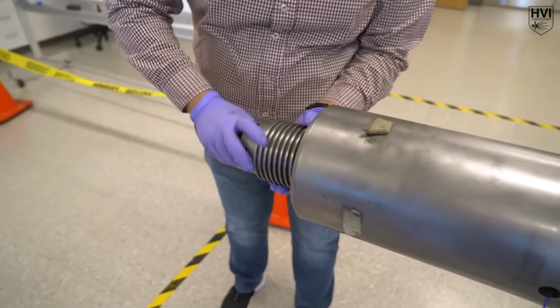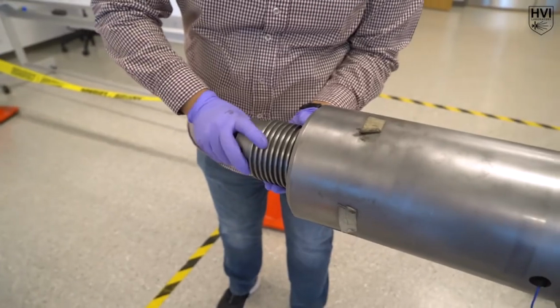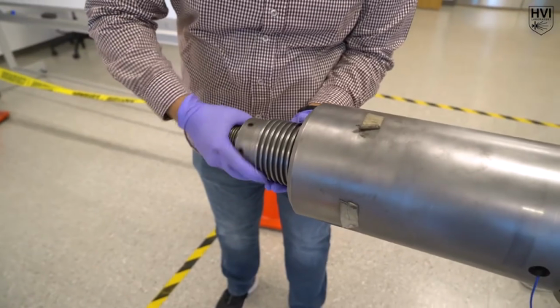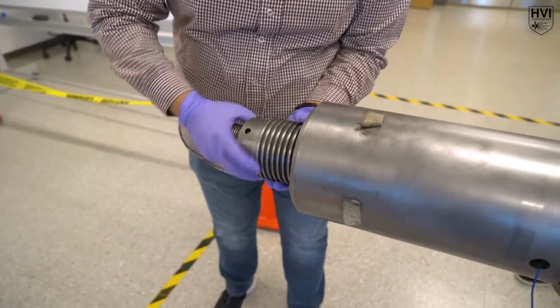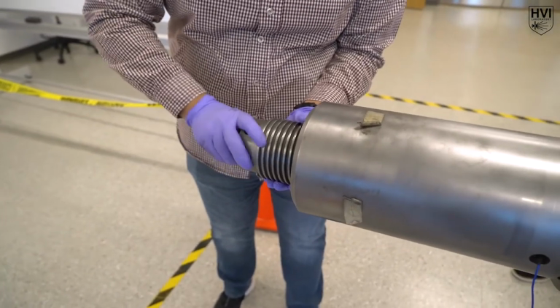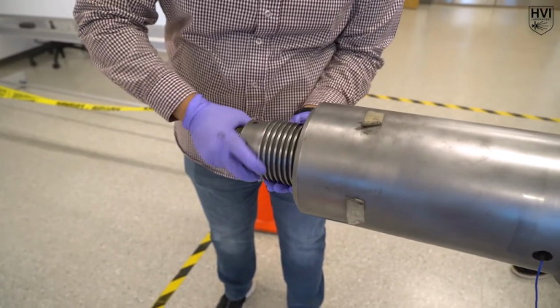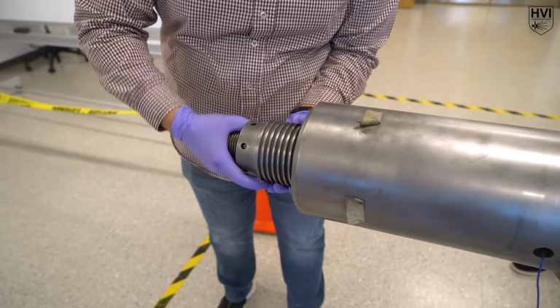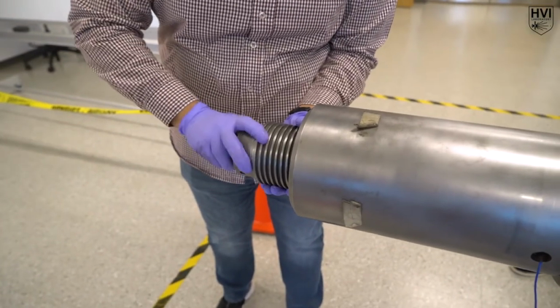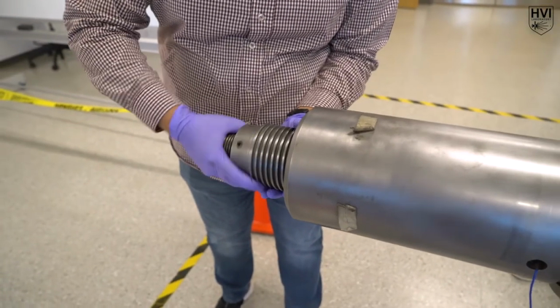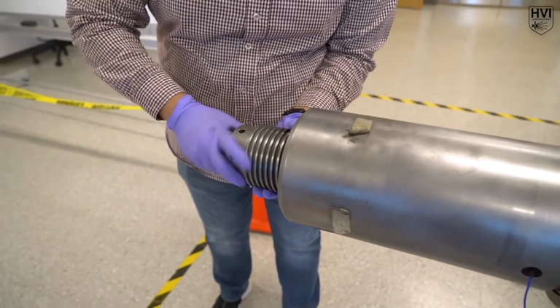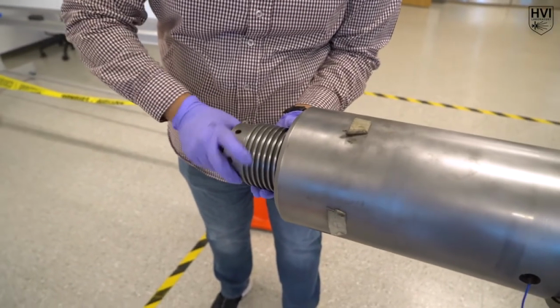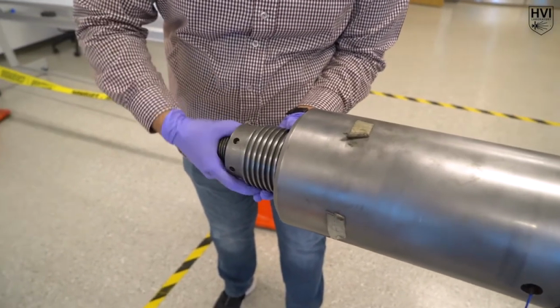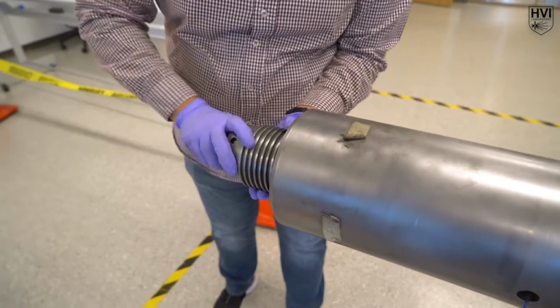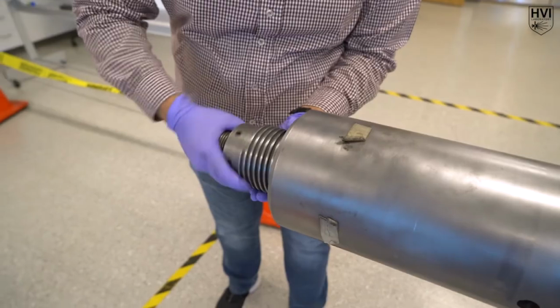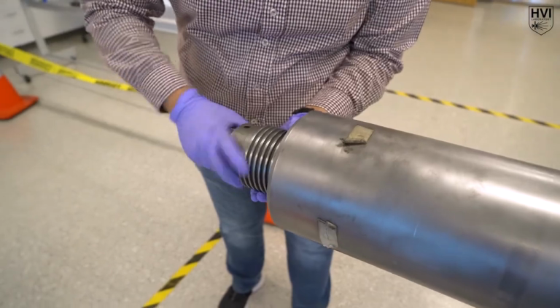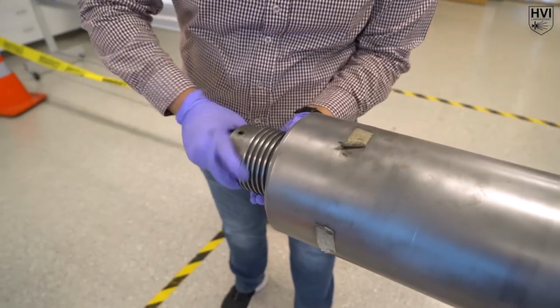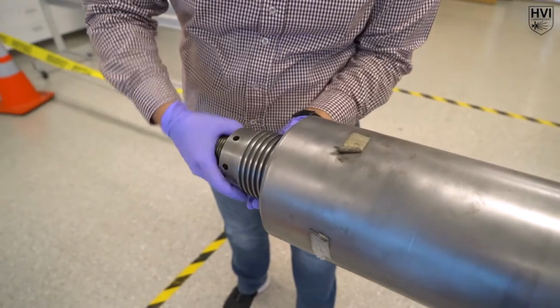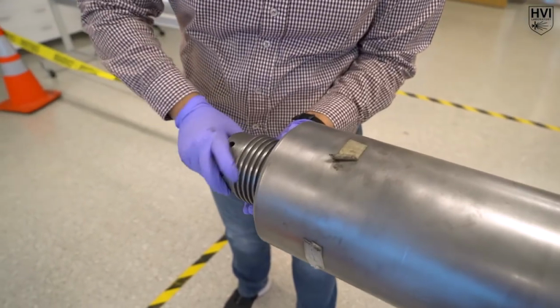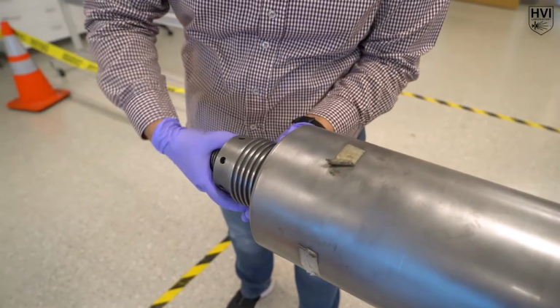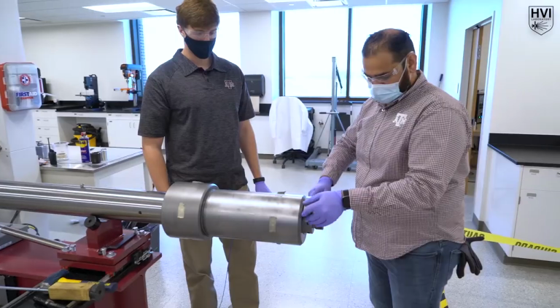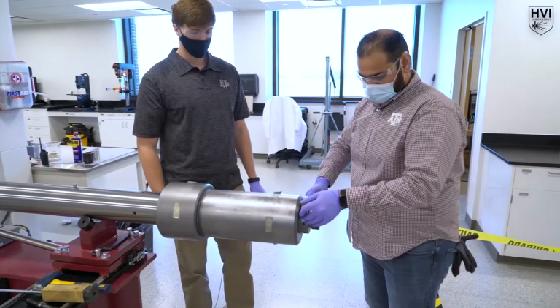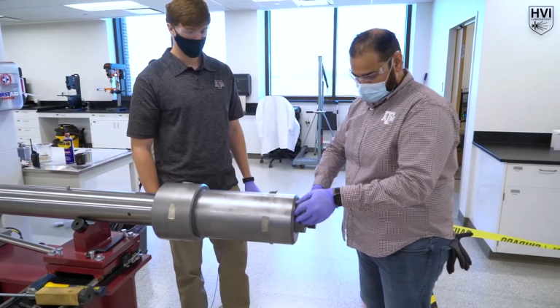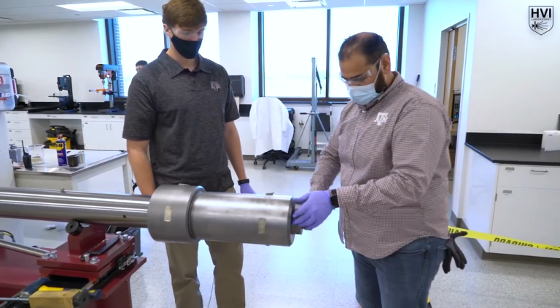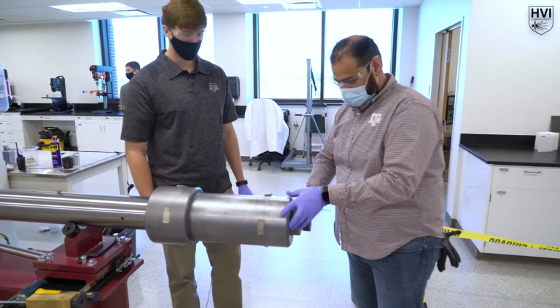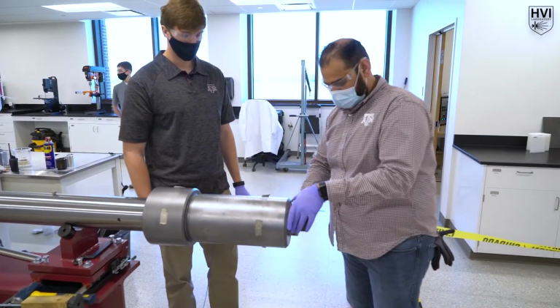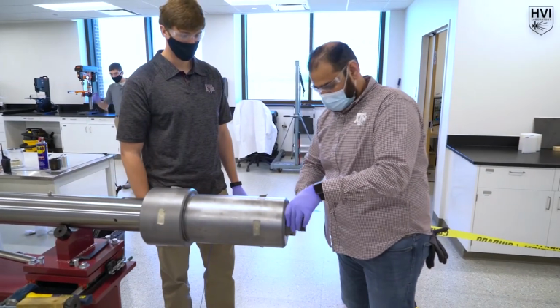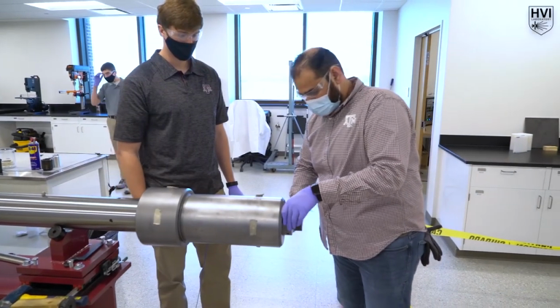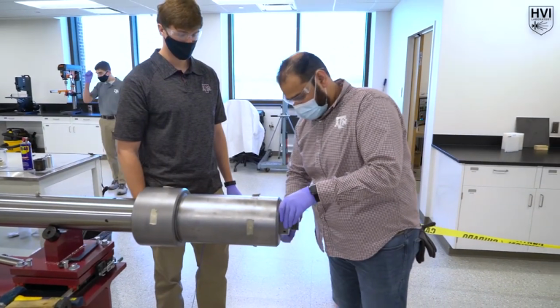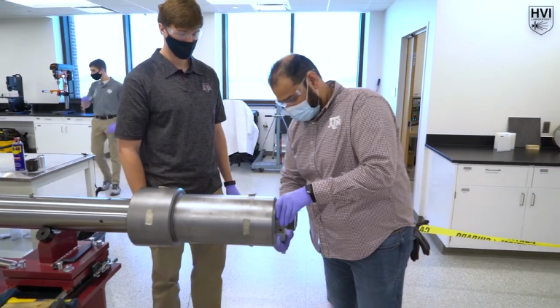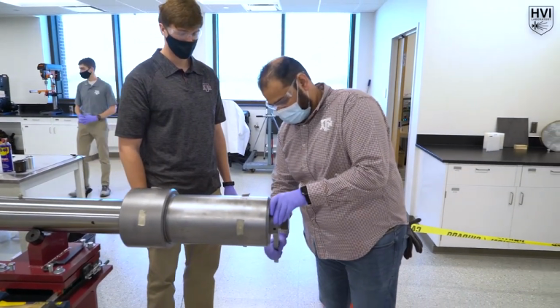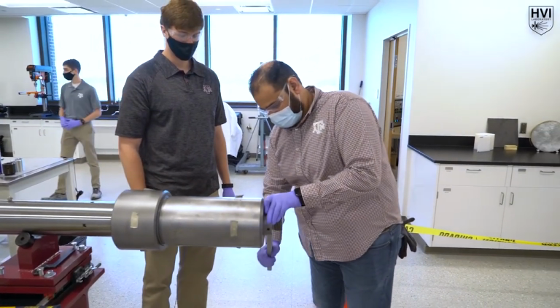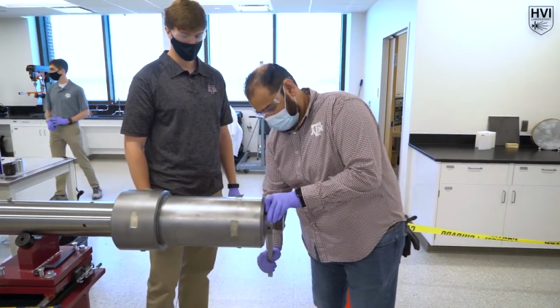Following compression piston insertion, the secondary charge assembly is carefully loaded into the powder breech, safely secured by the breech plug.